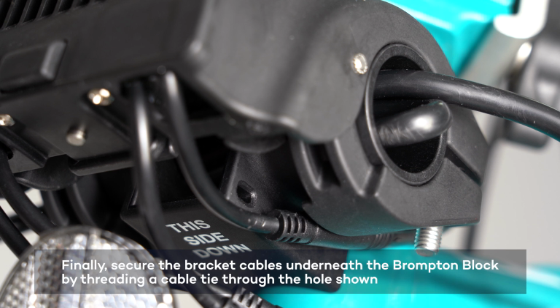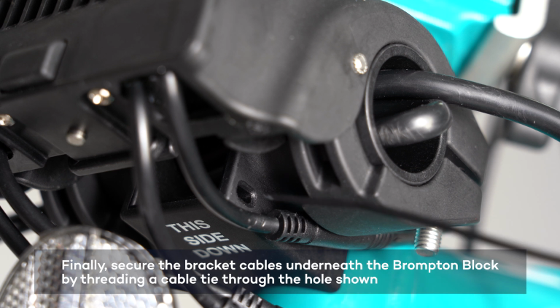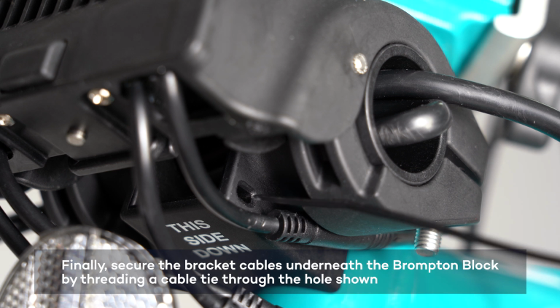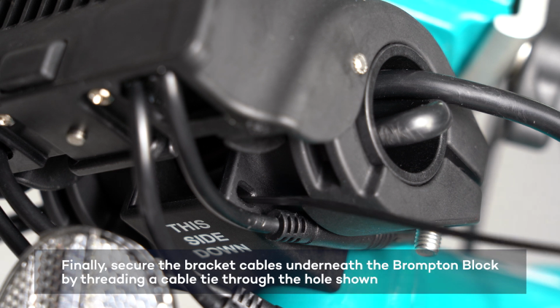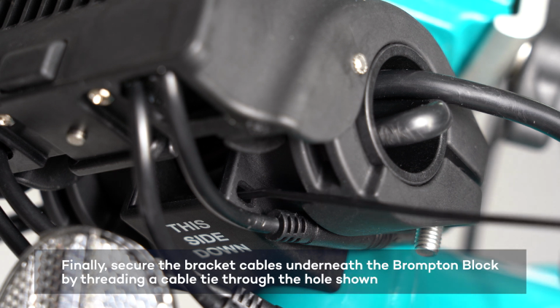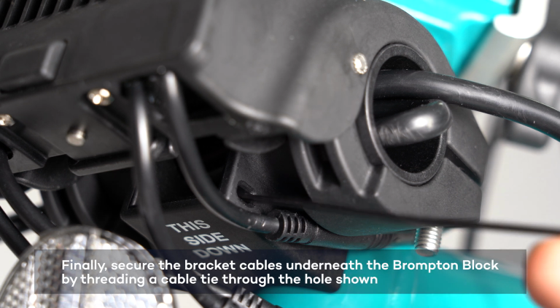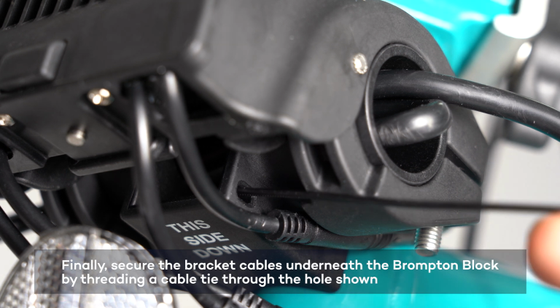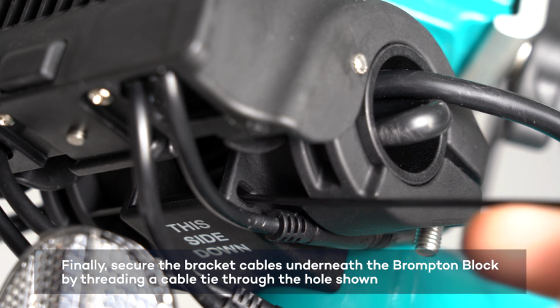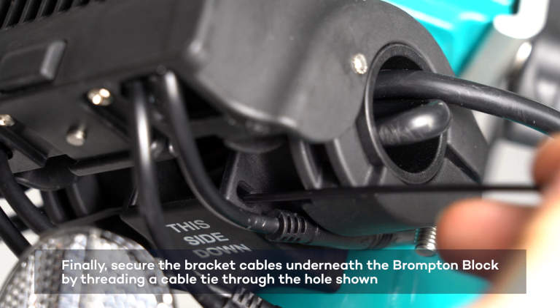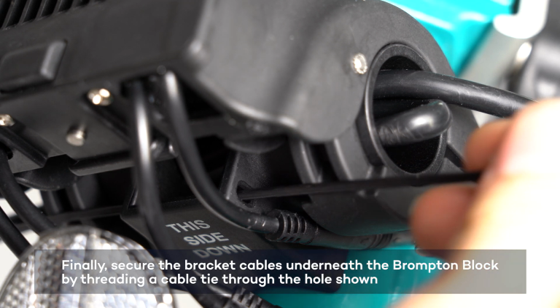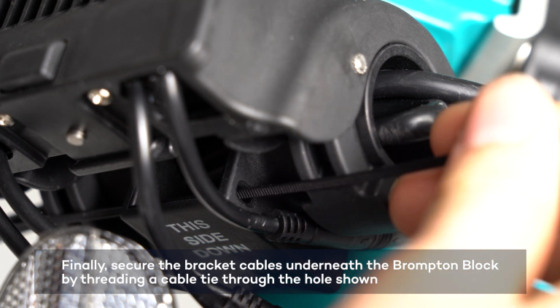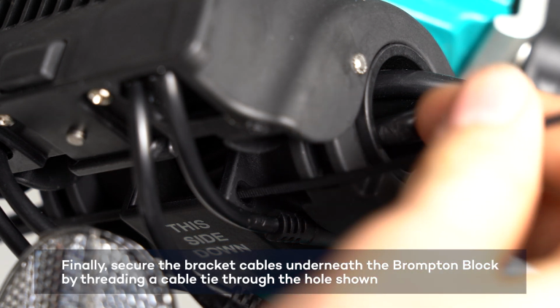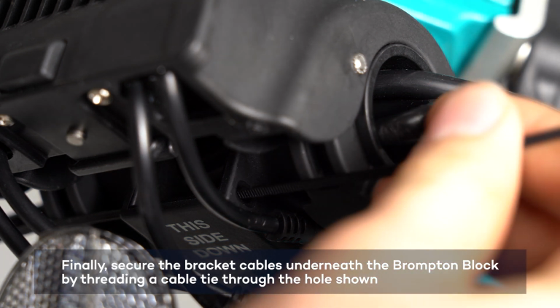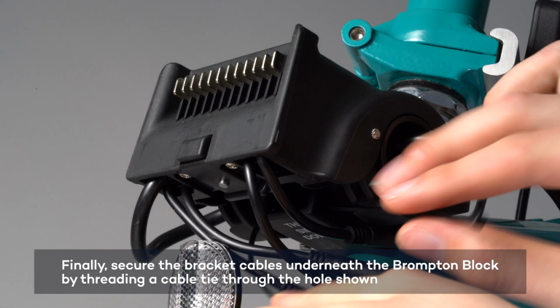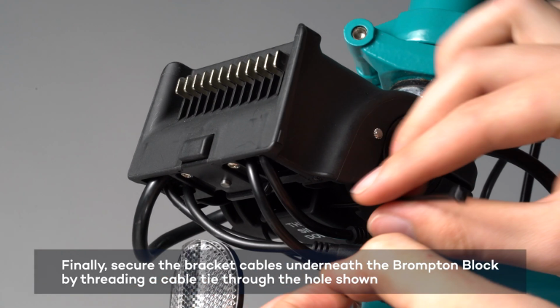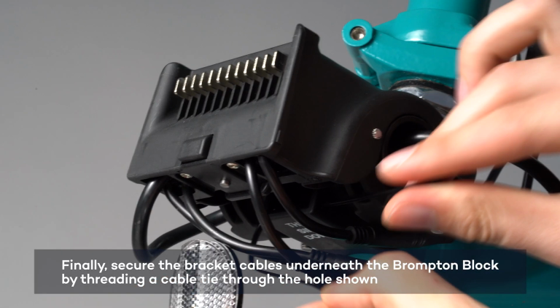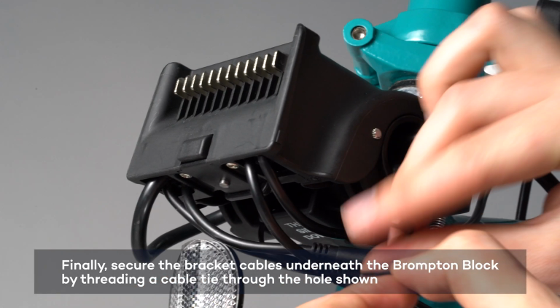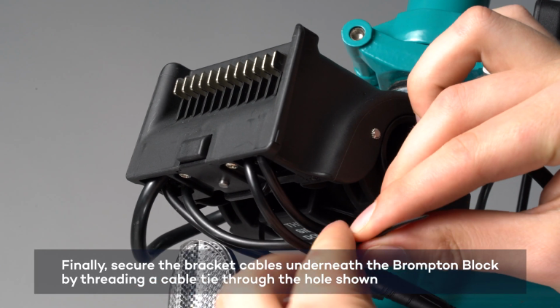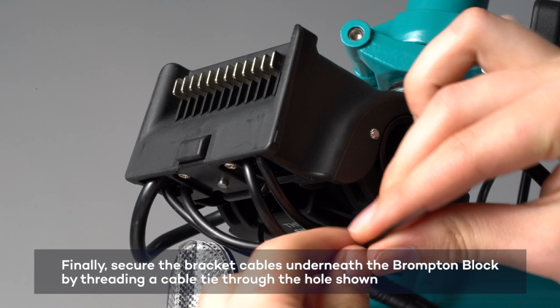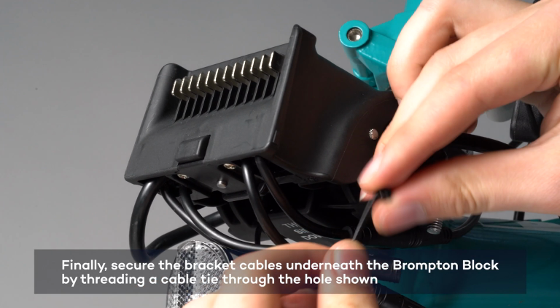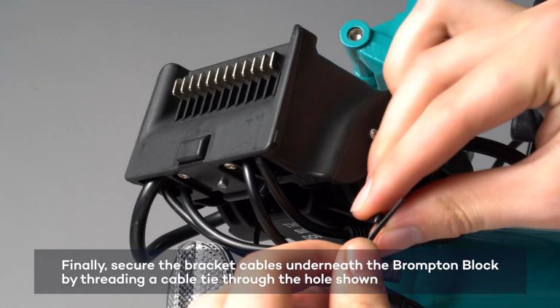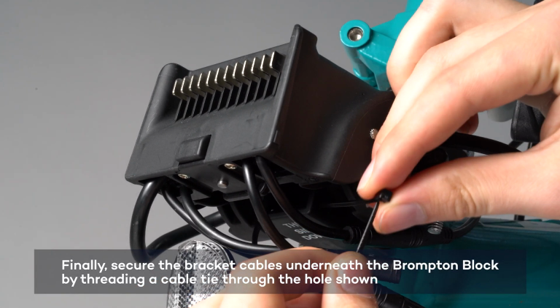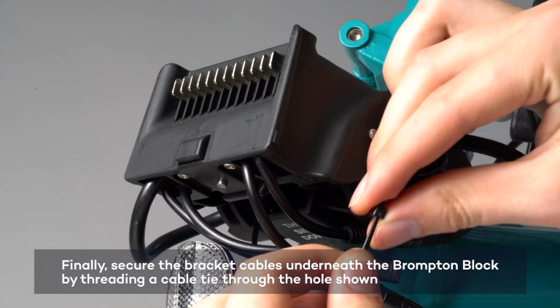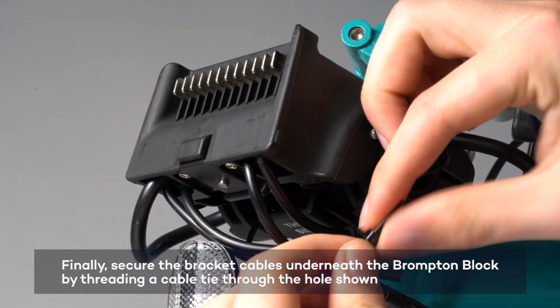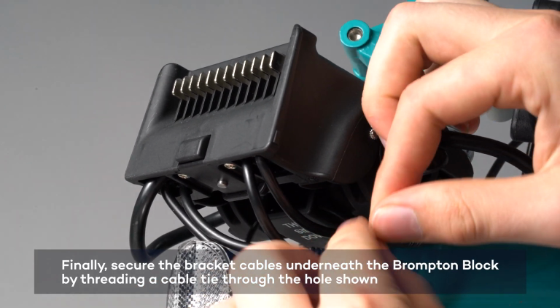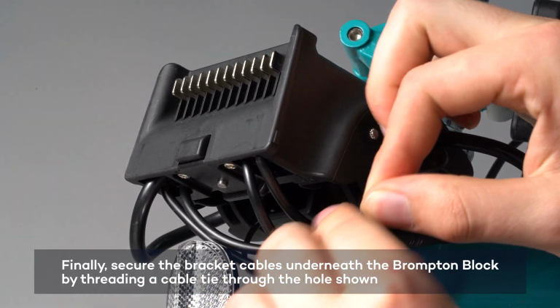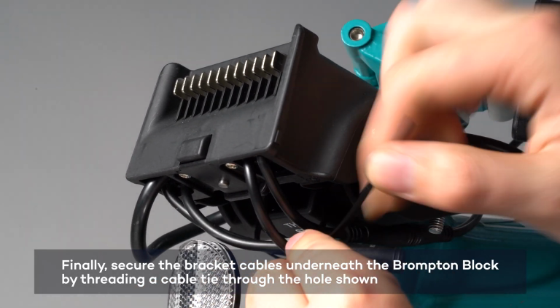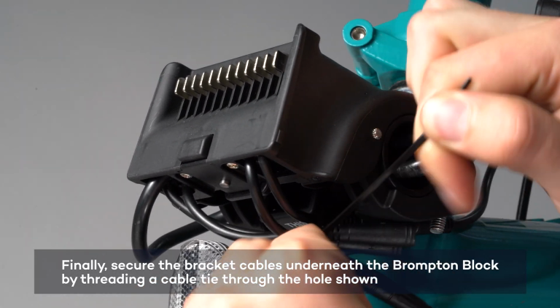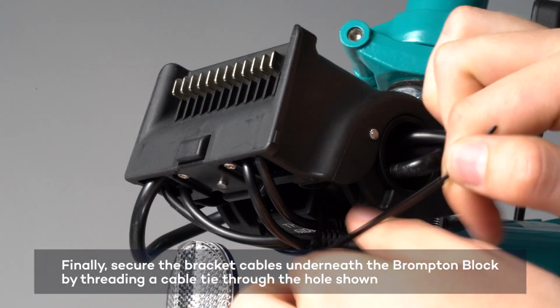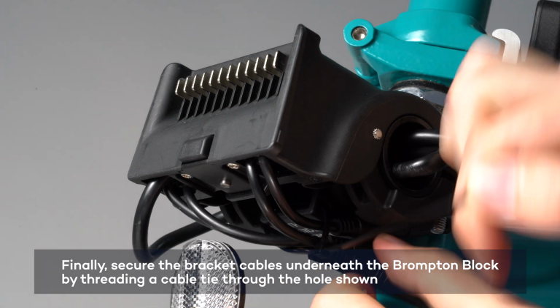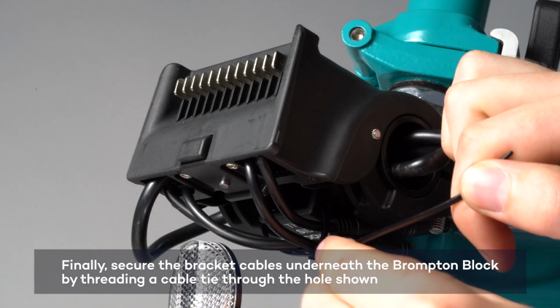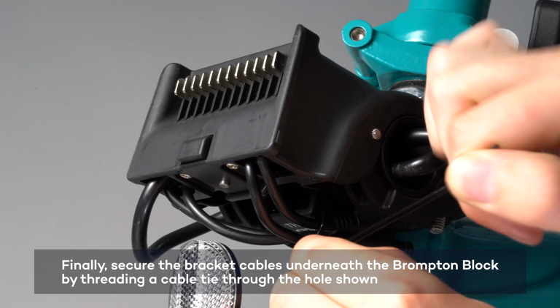Finally, anchor the bracket cables underneath the Brompton Block by threading a cable tie through the hole as shown.